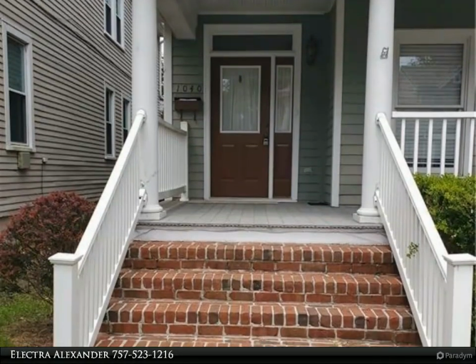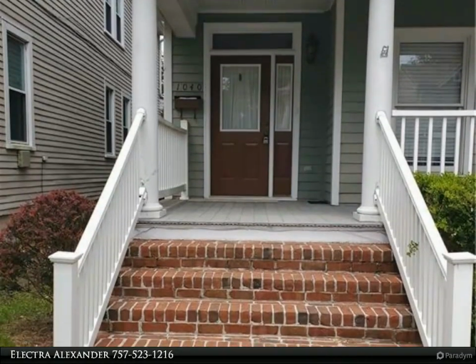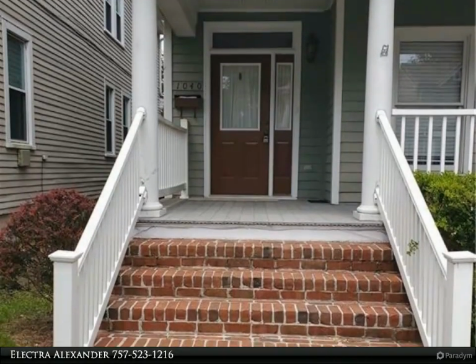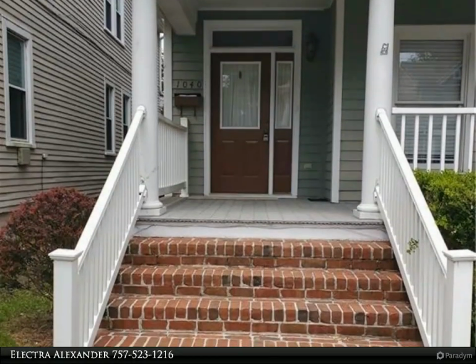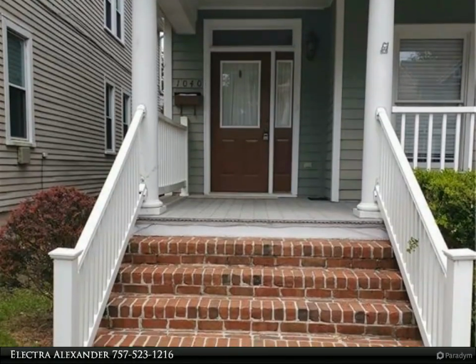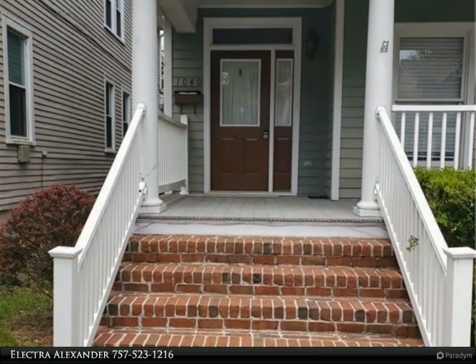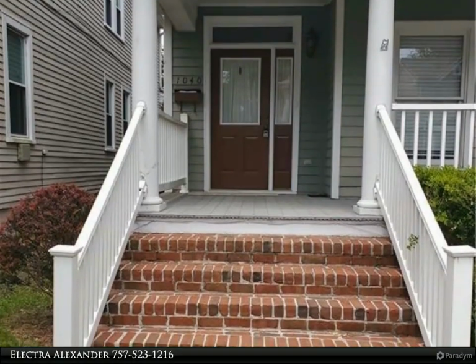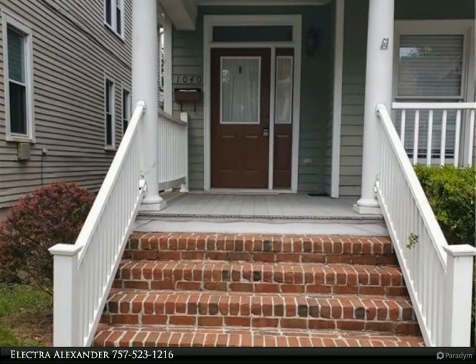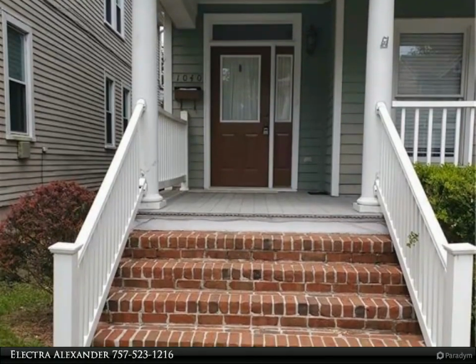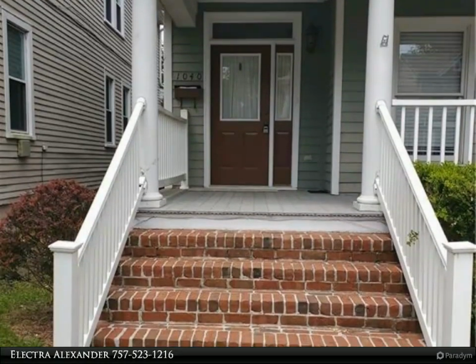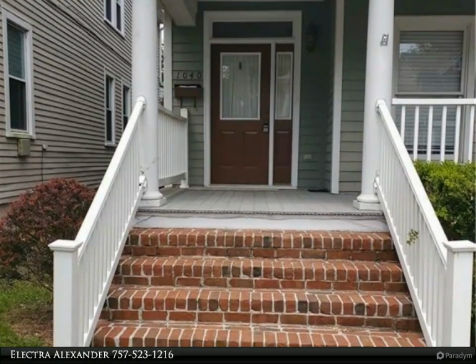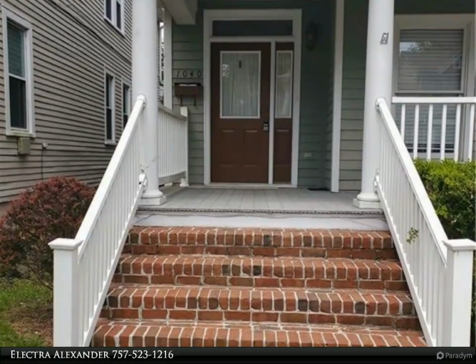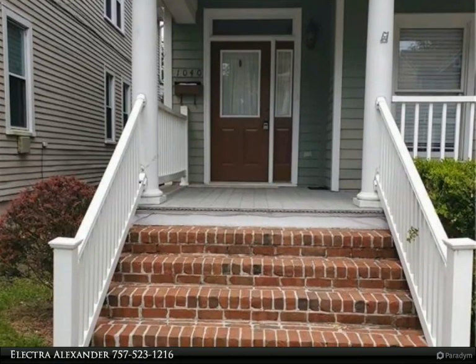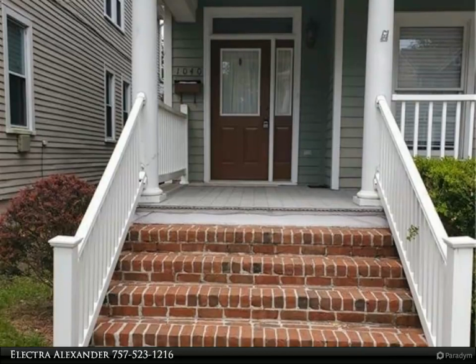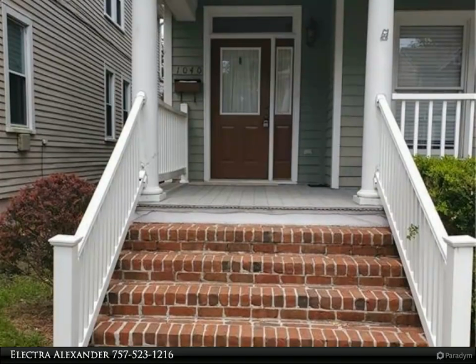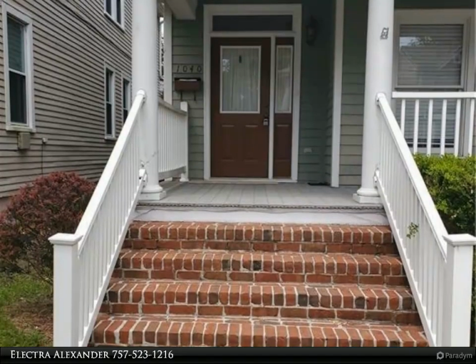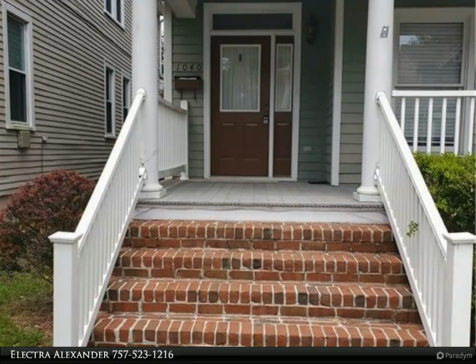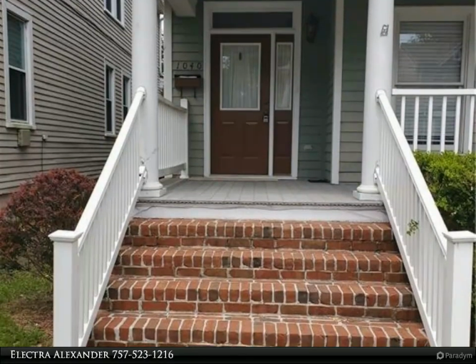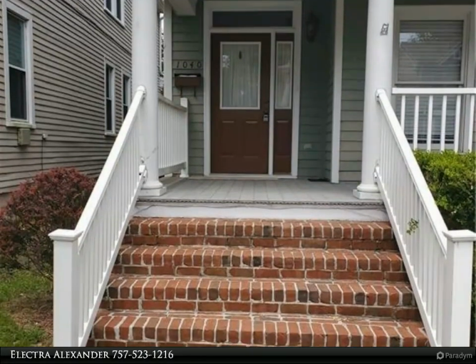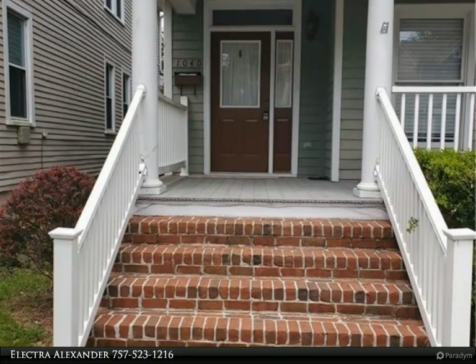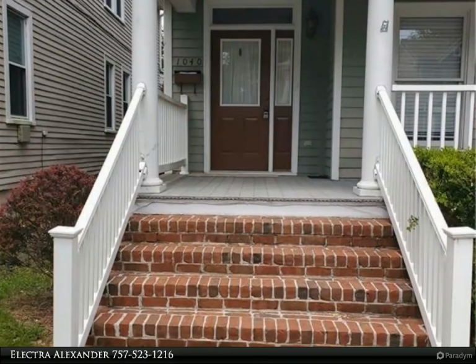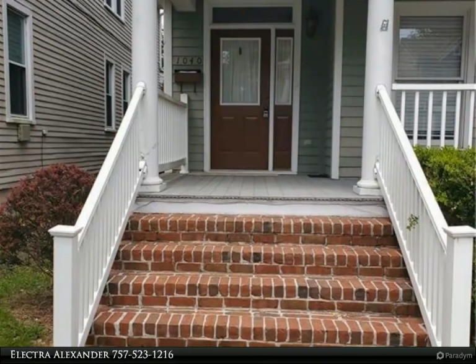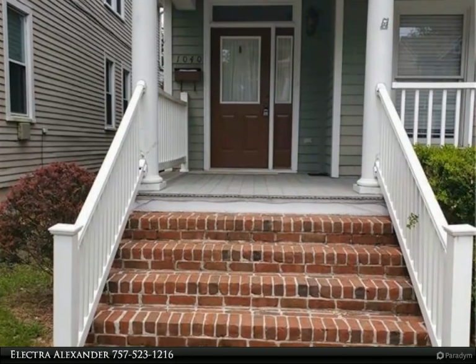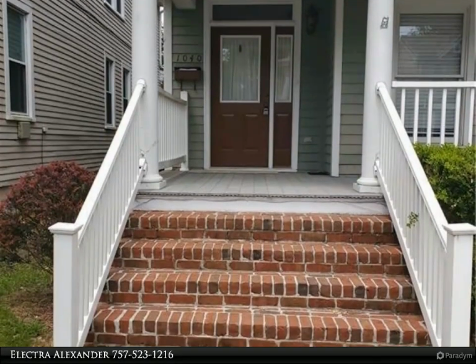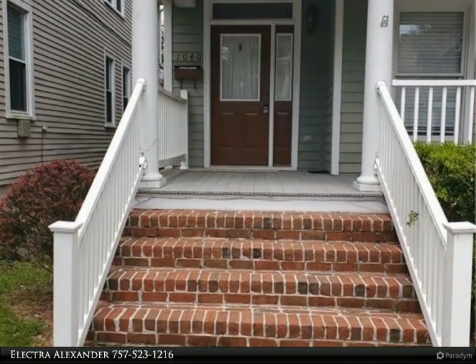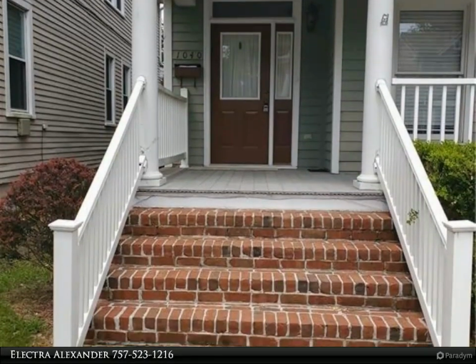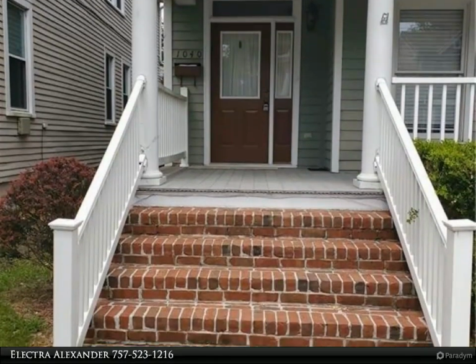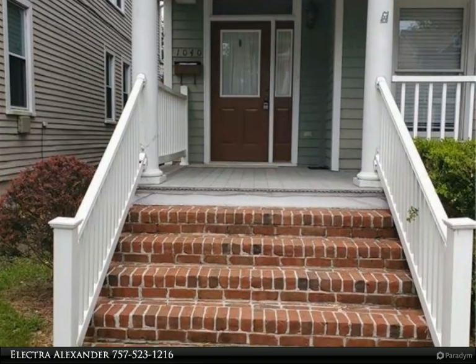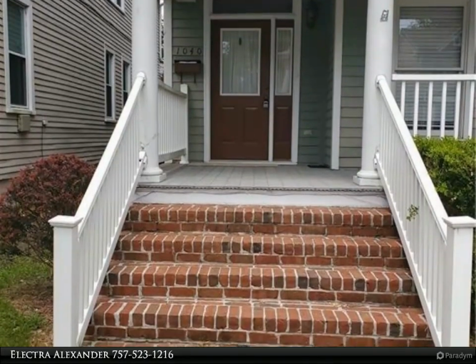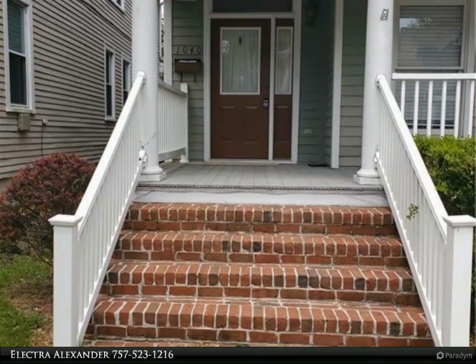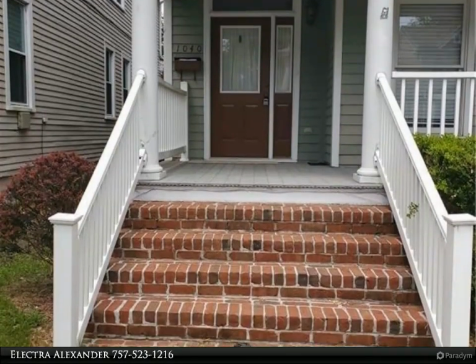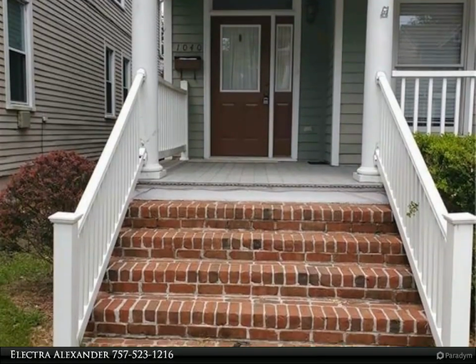This beautiful colonial style home in historic Portsmouth is close to Portsmouth Naval Hospital. Available now.